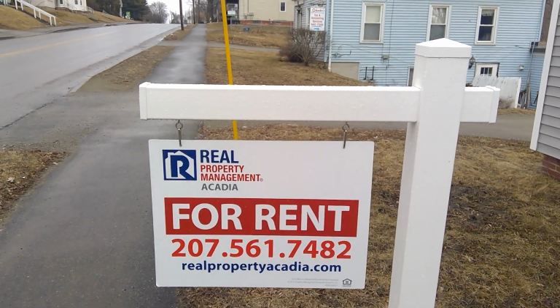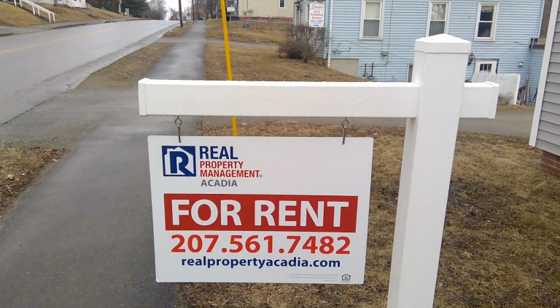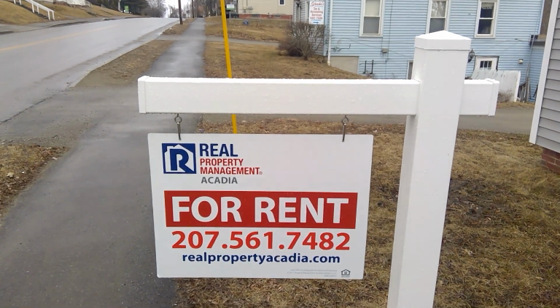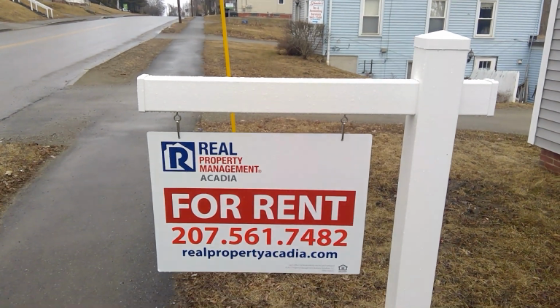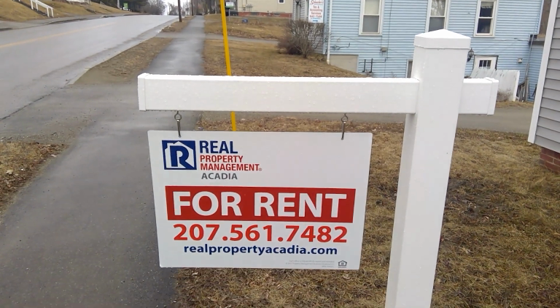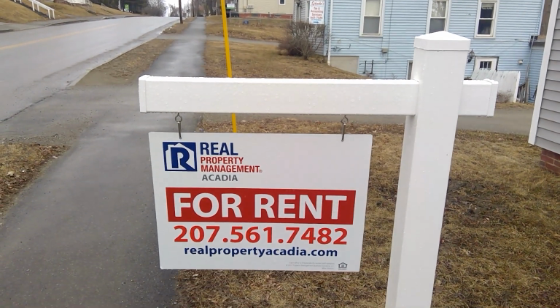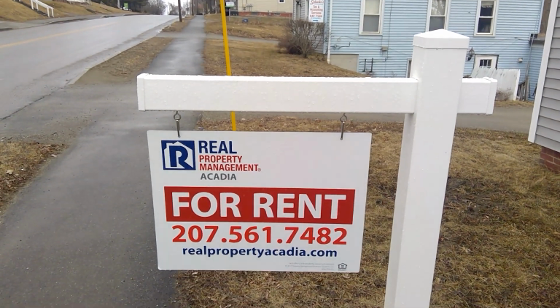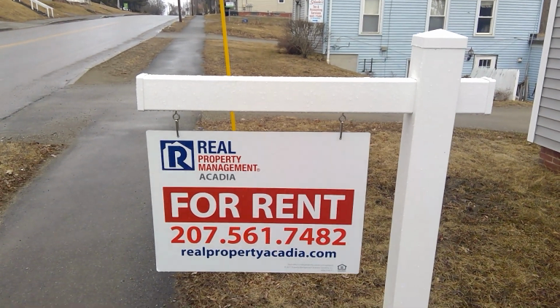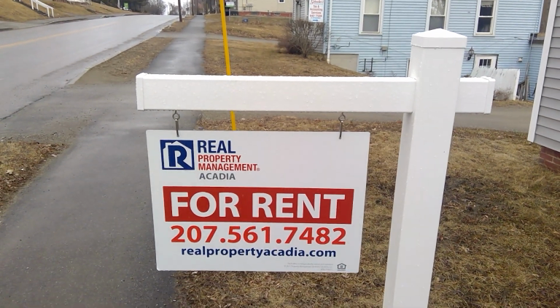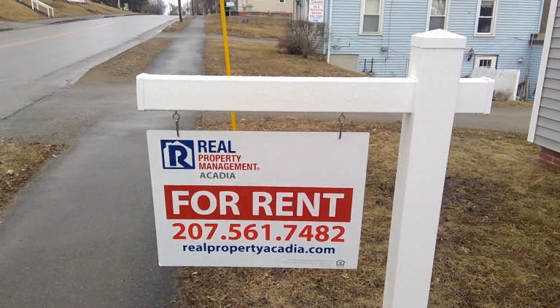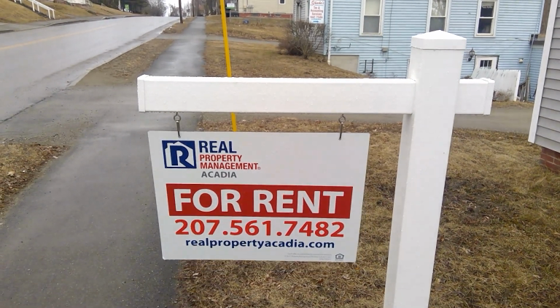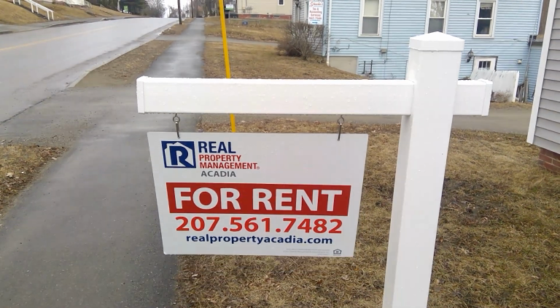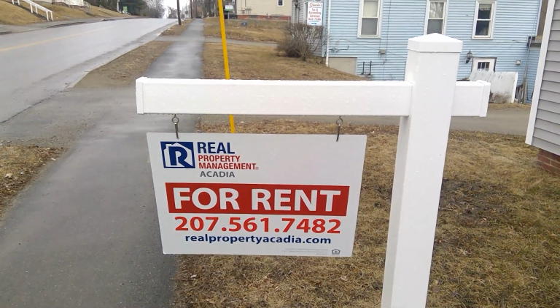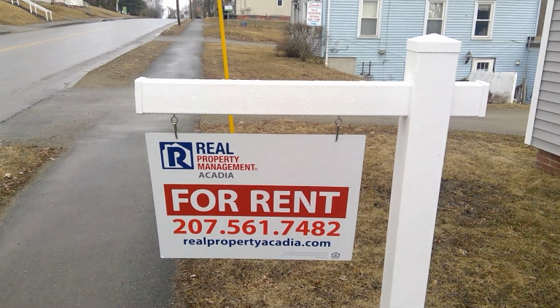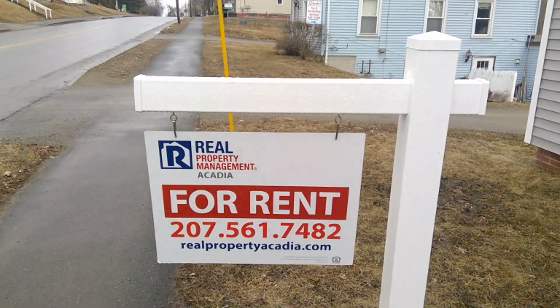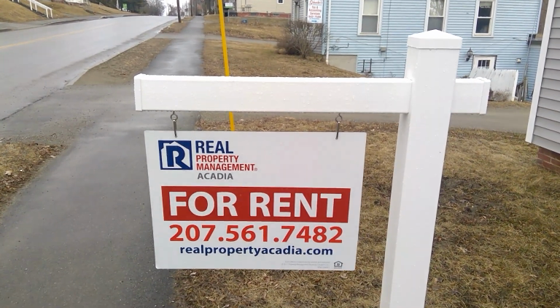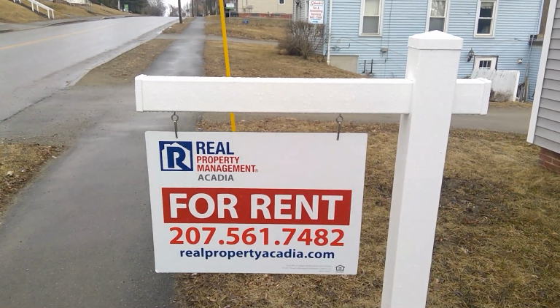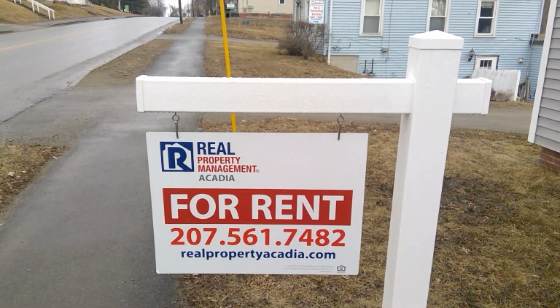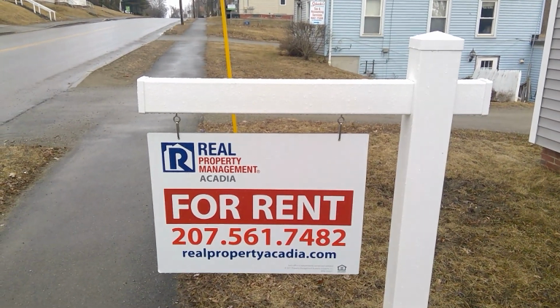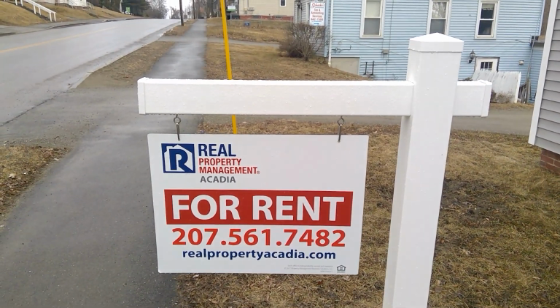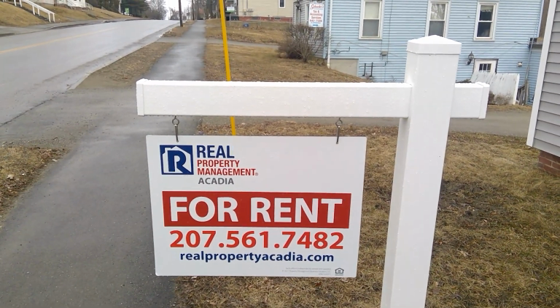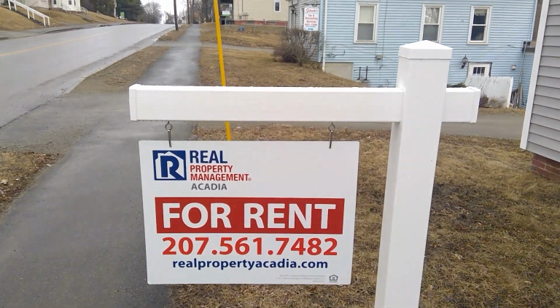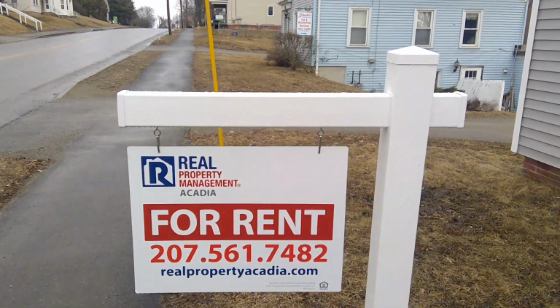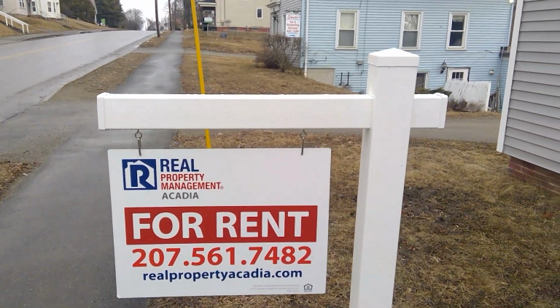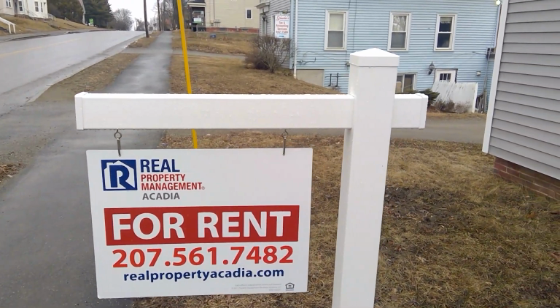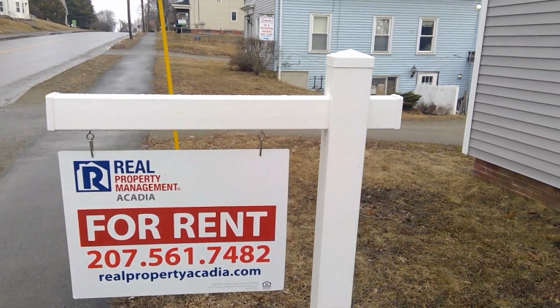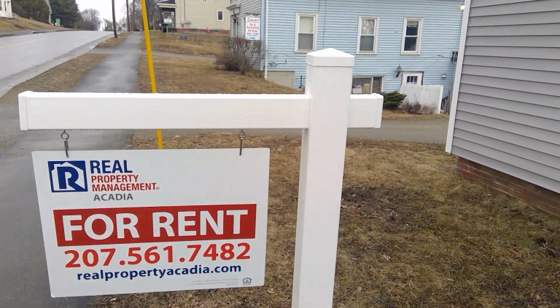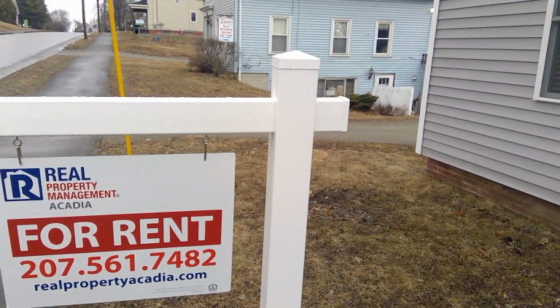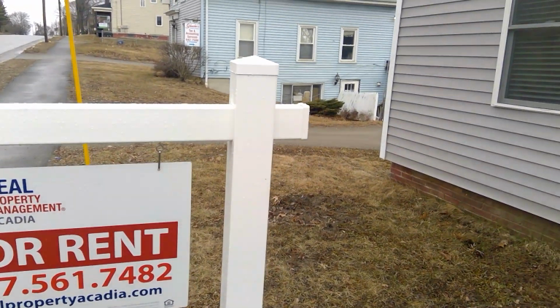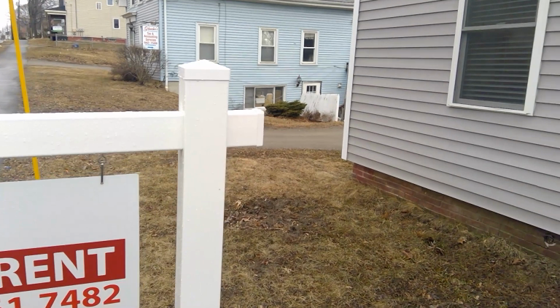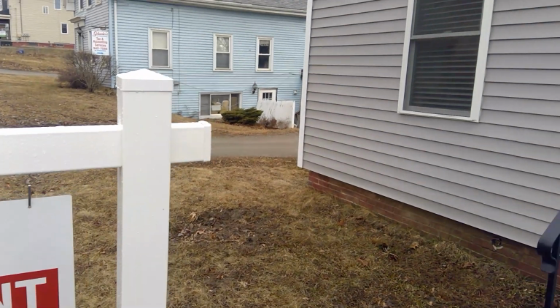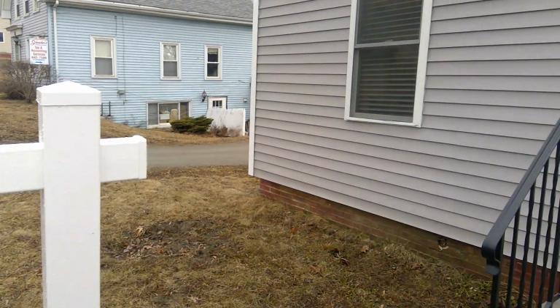This is a showing of 321 Broadway, a two-bedroom, one-bathroom cape in Bangor.